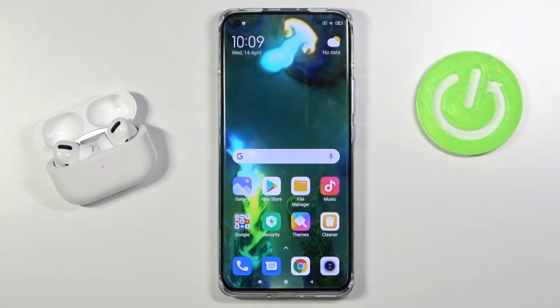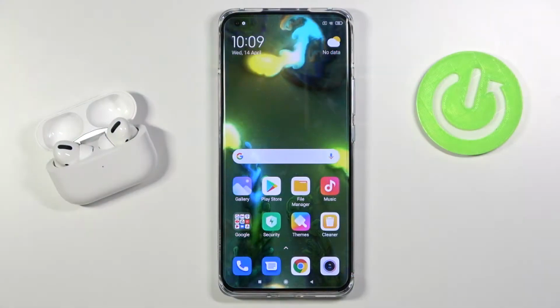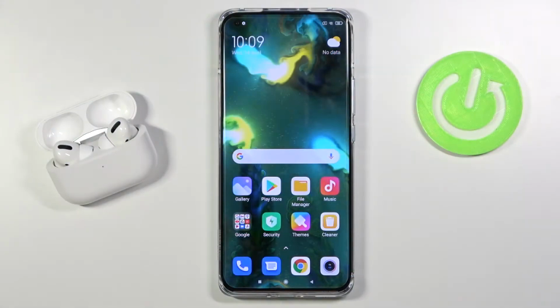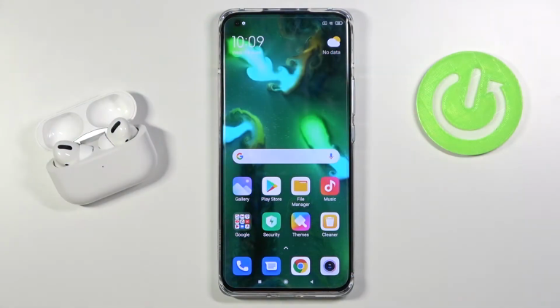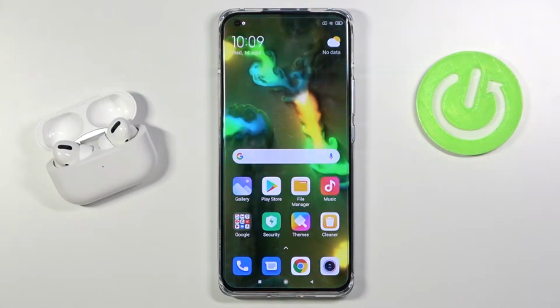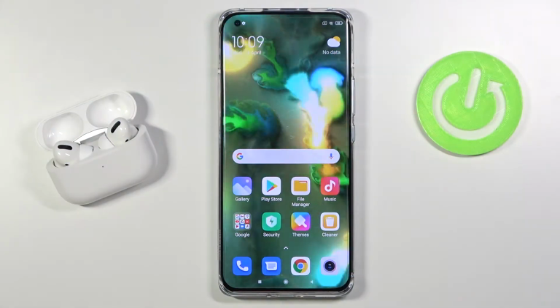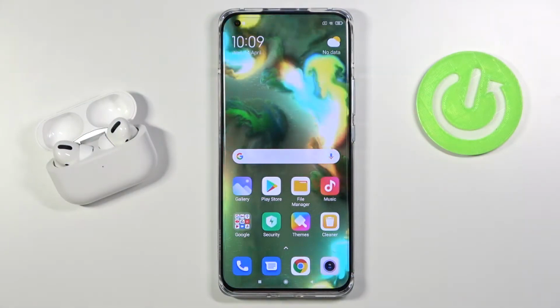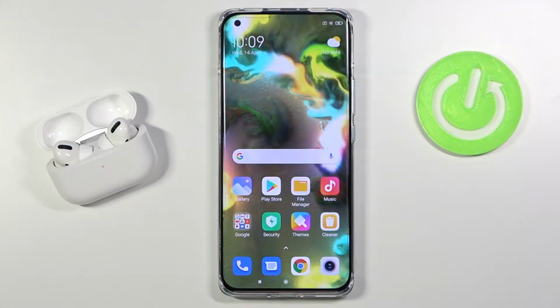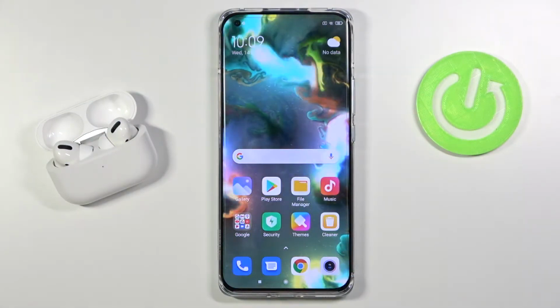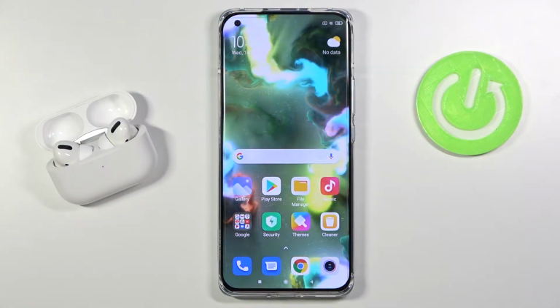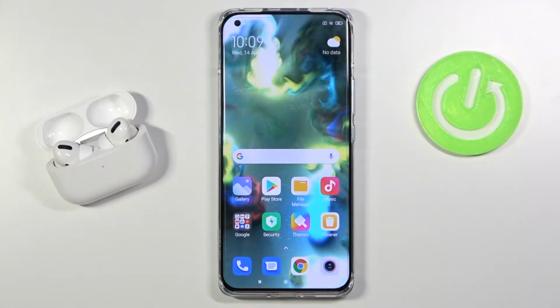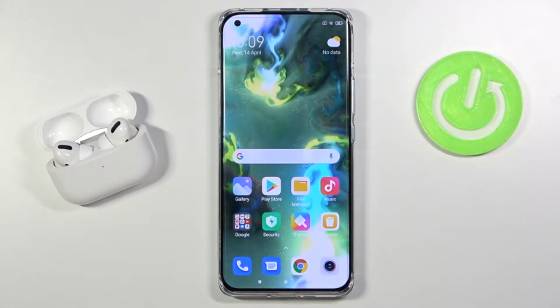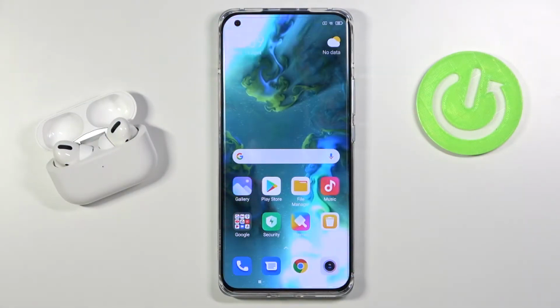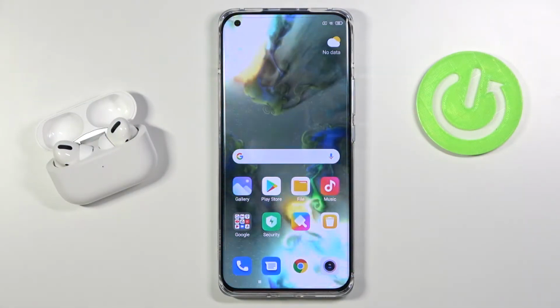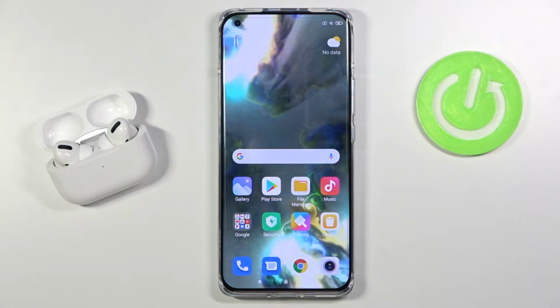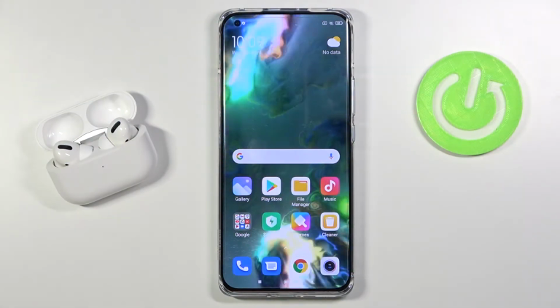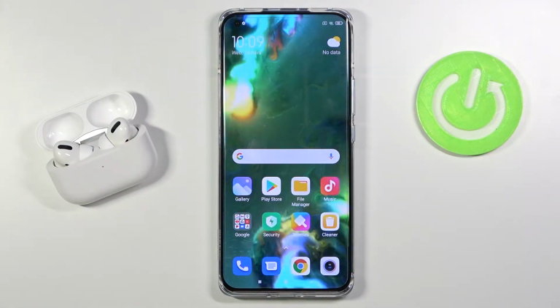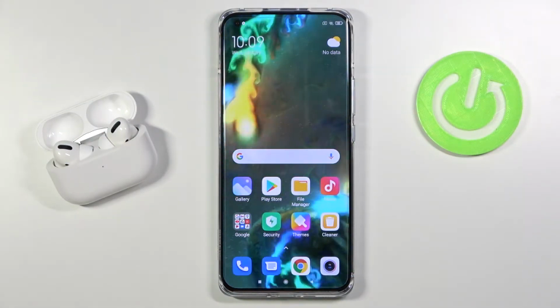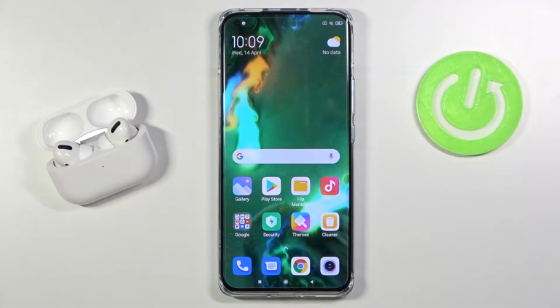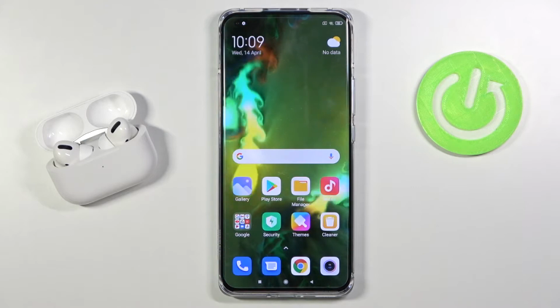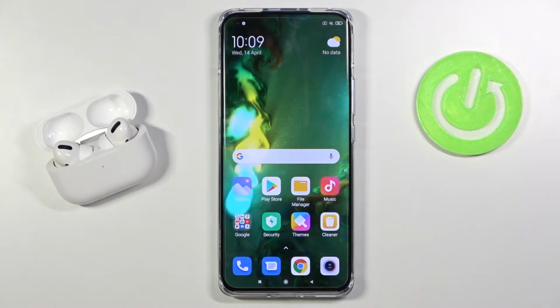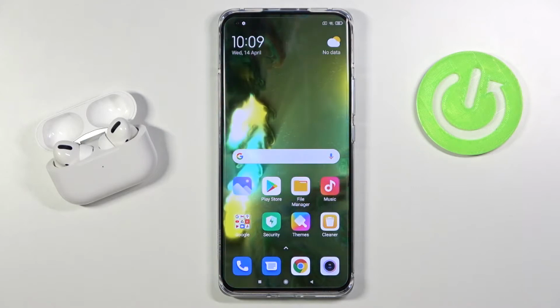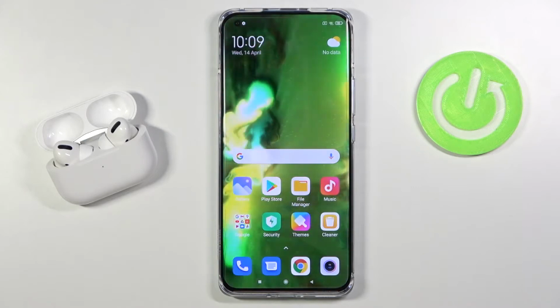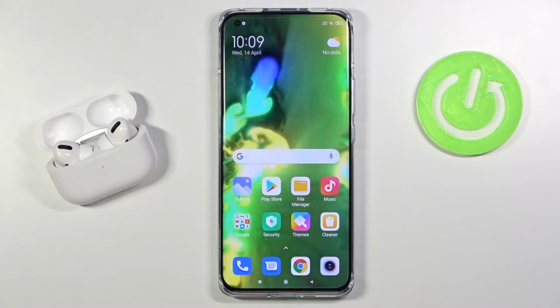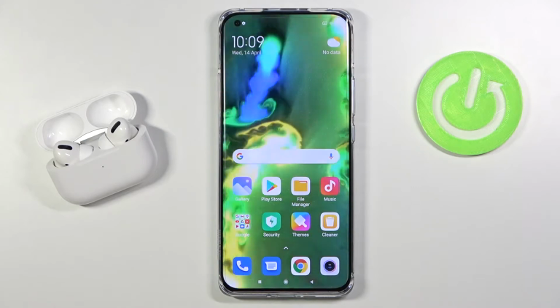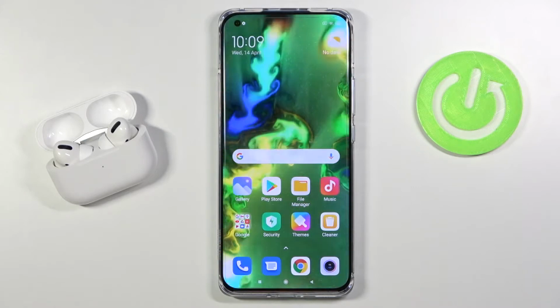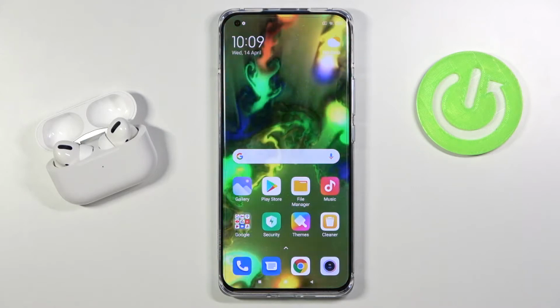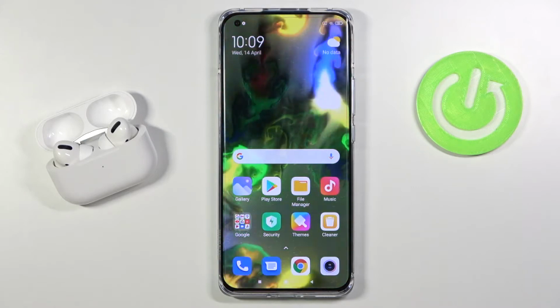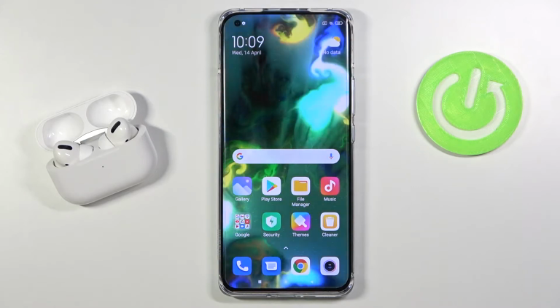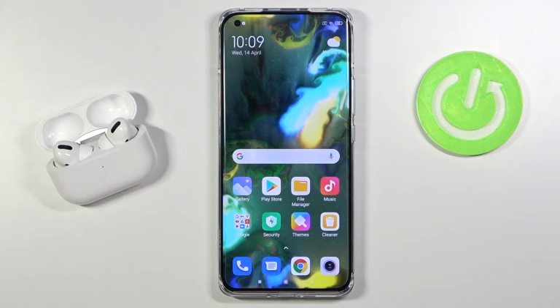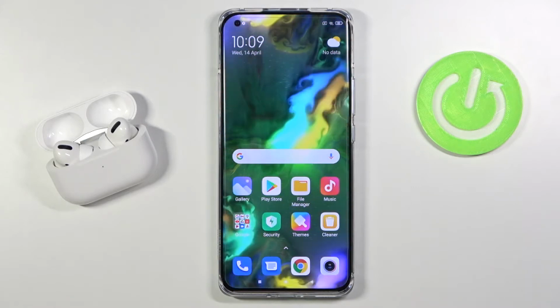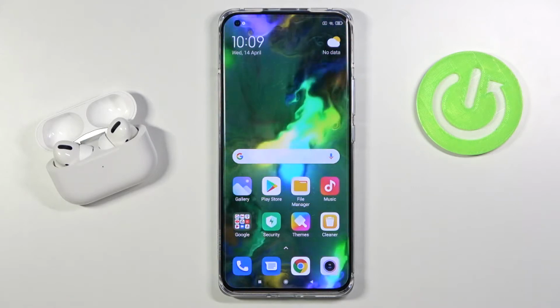Welcome! In front of me I have Xiaomi Mi 11, and today I will show you how you can log out from your Gmail account.